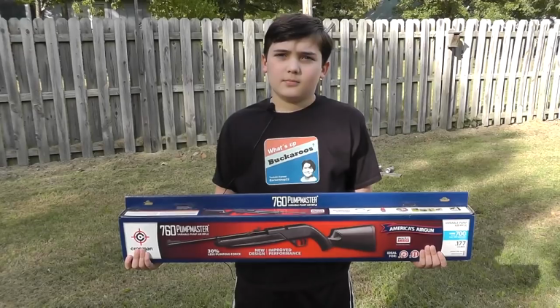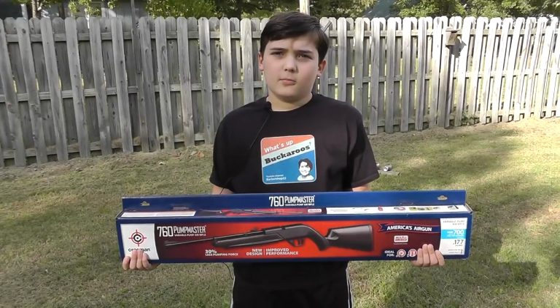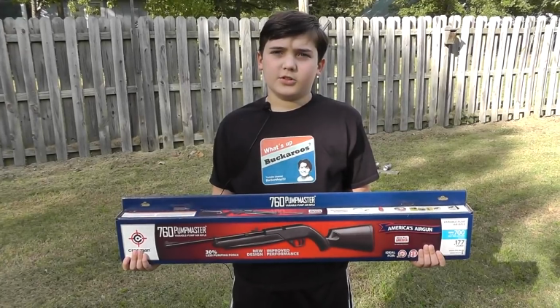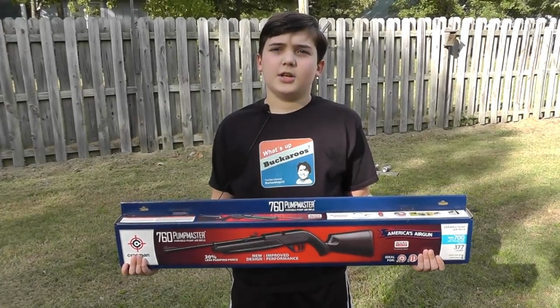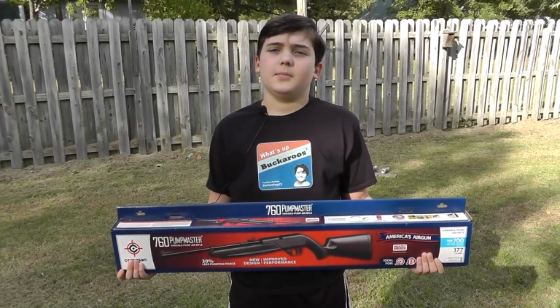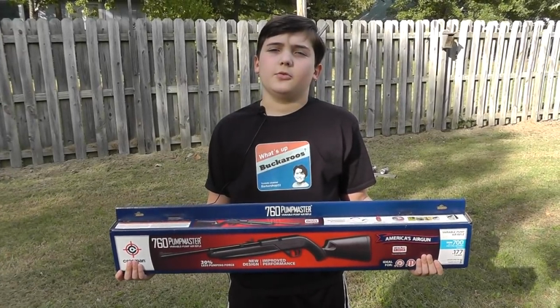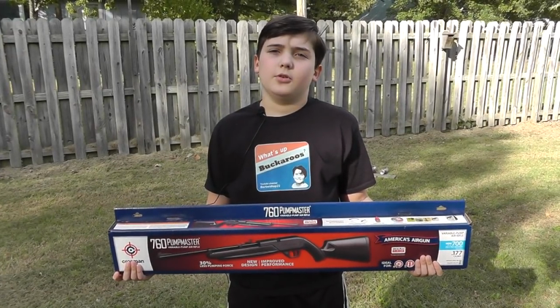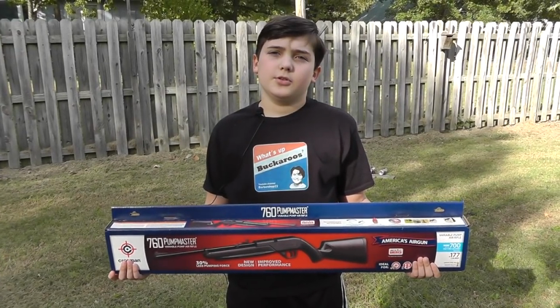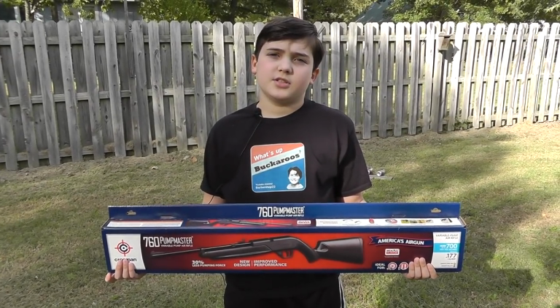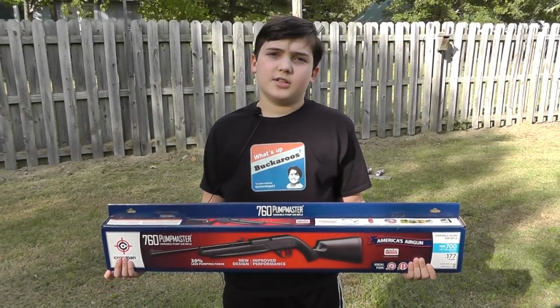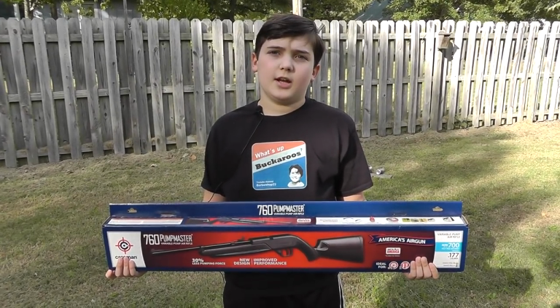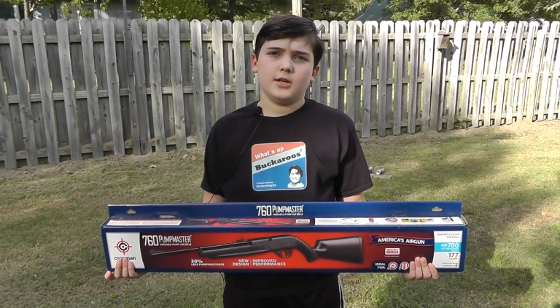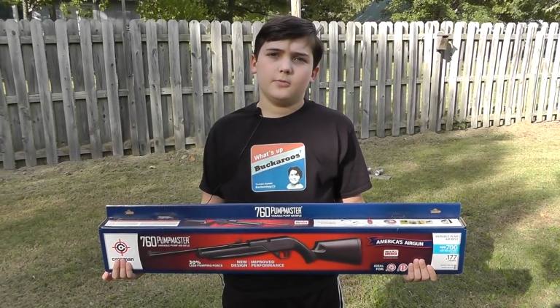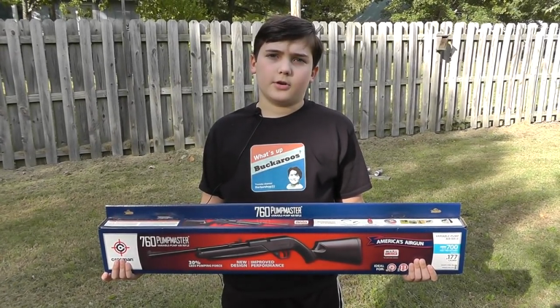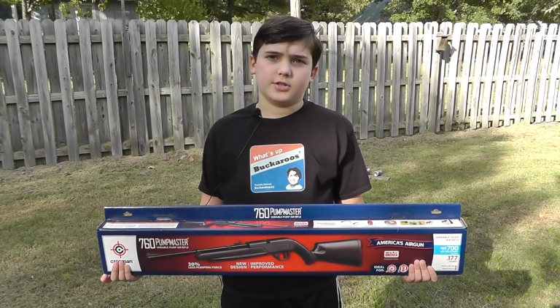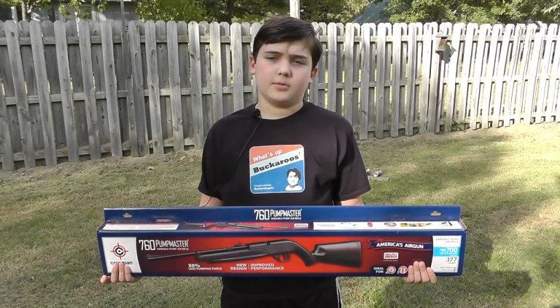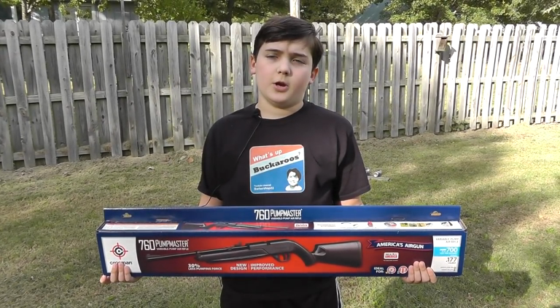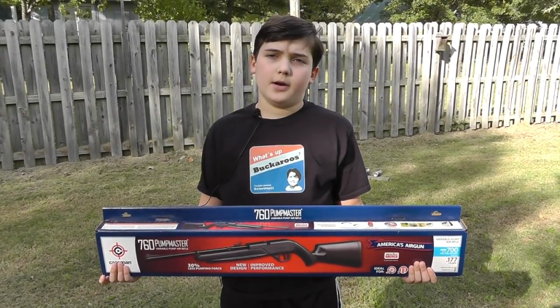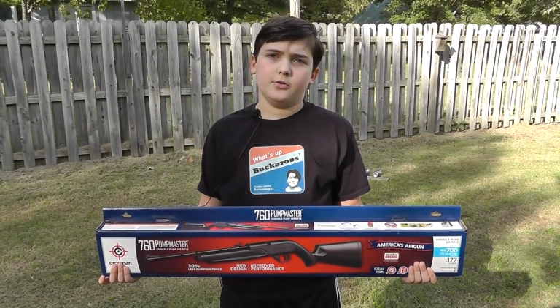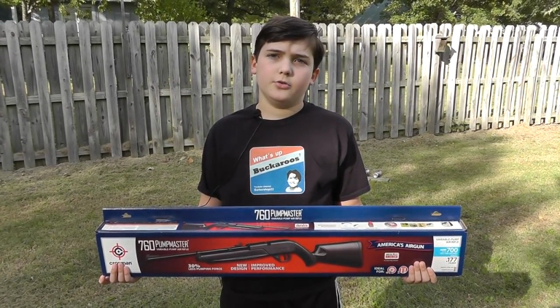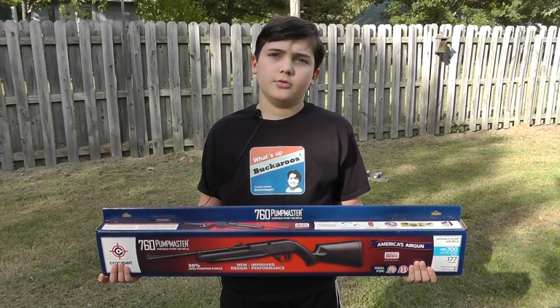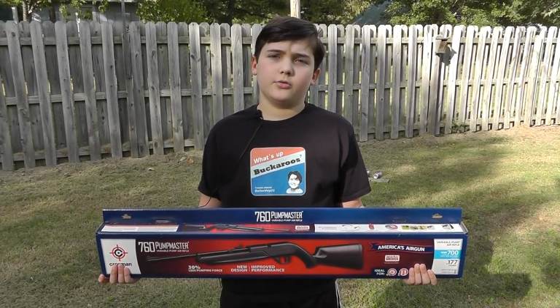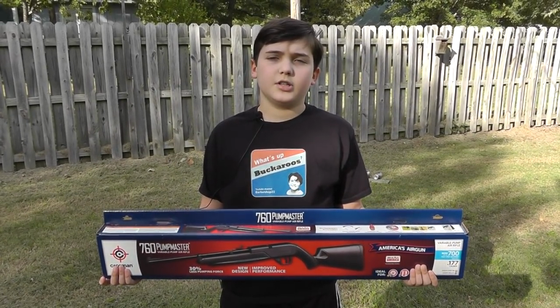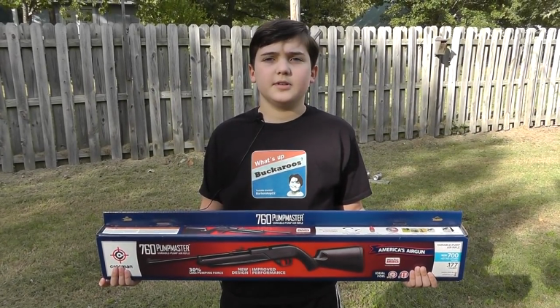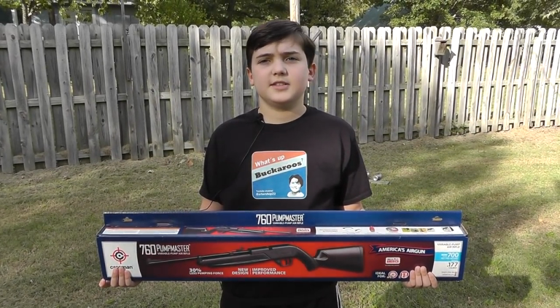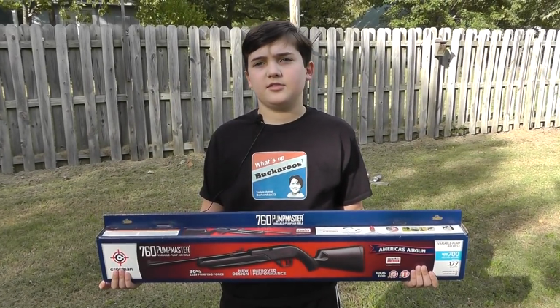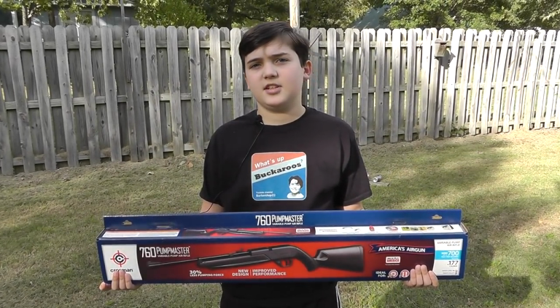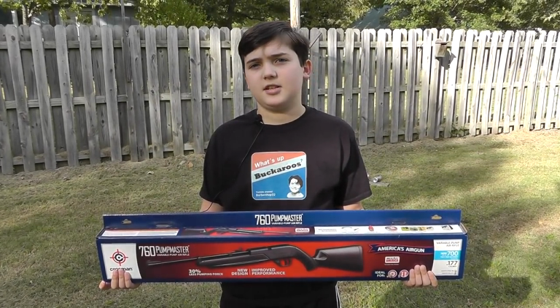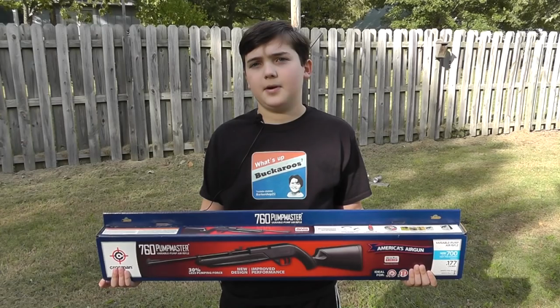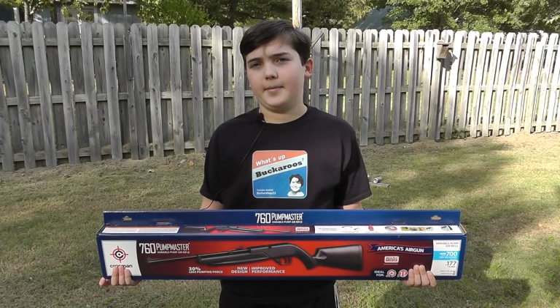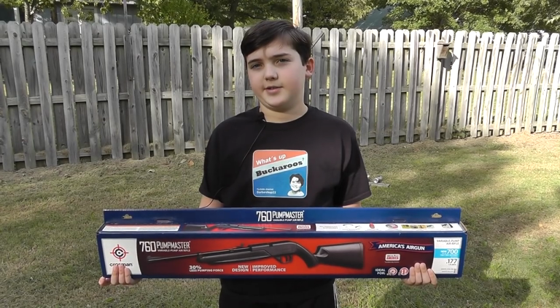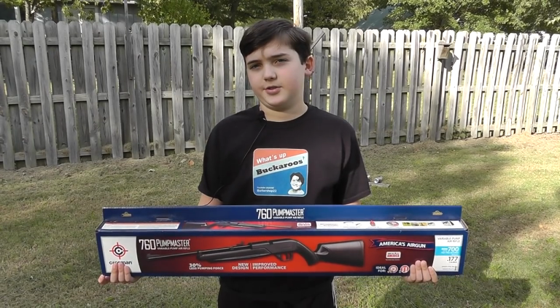What's up my crew? Today we're going to talk about my new Crossman 760 Pumpmaster.